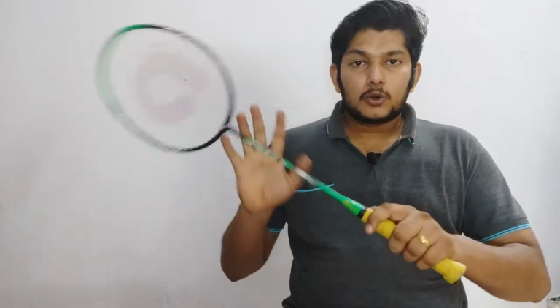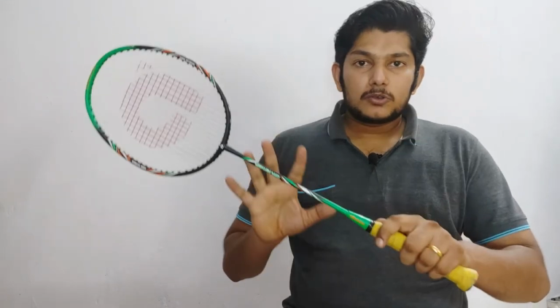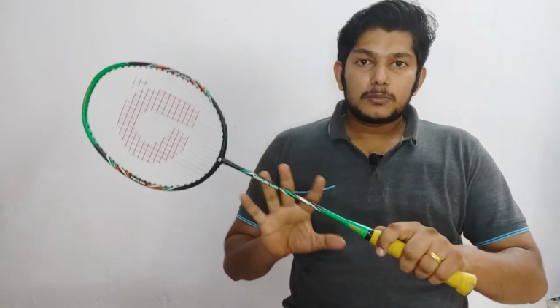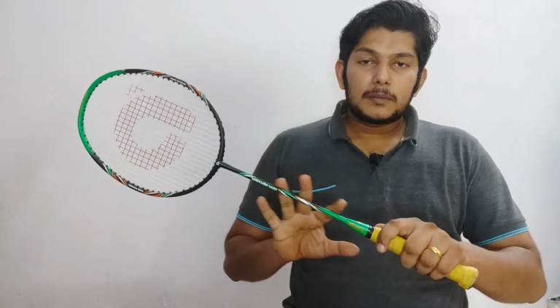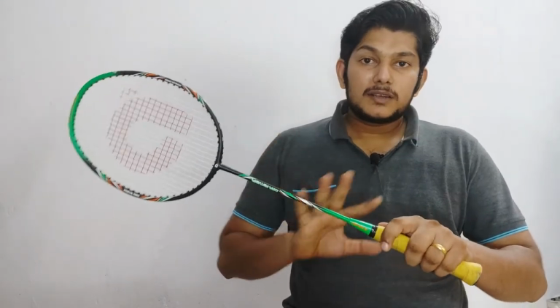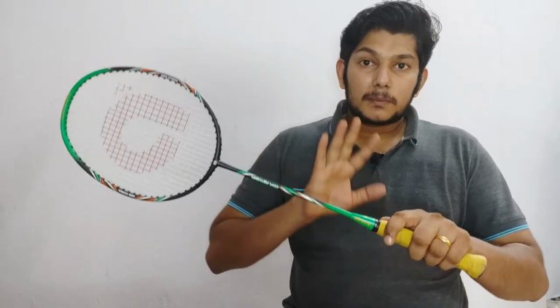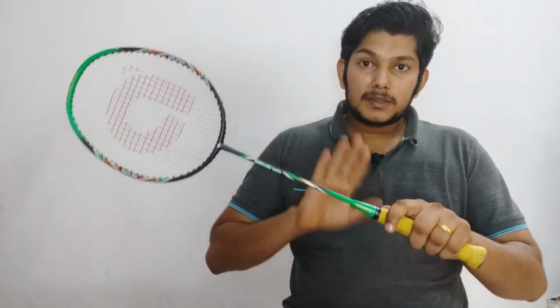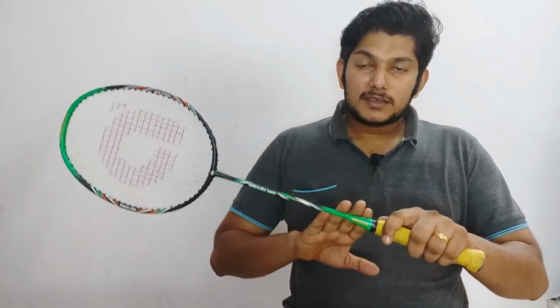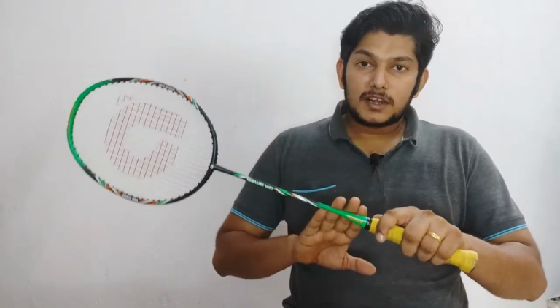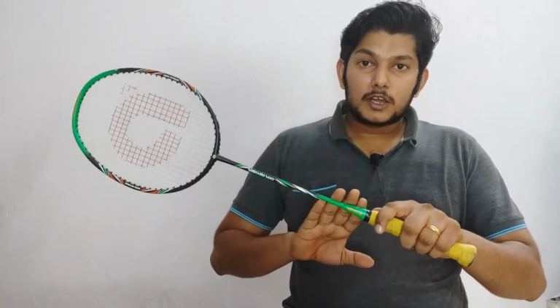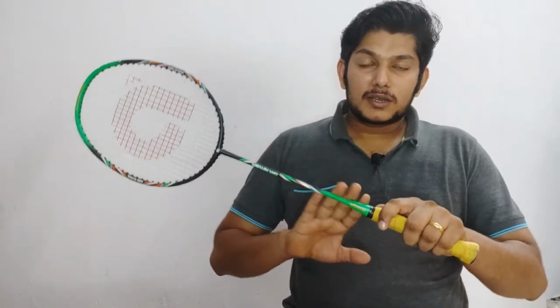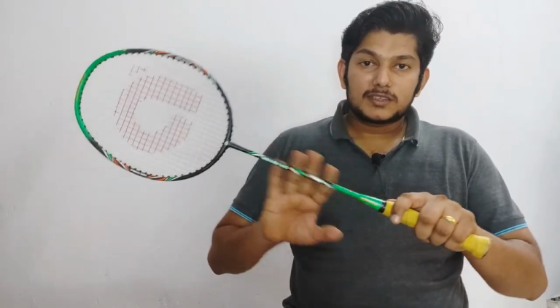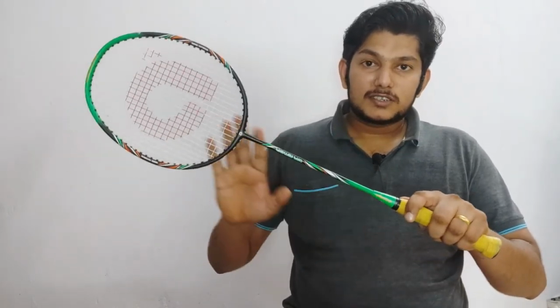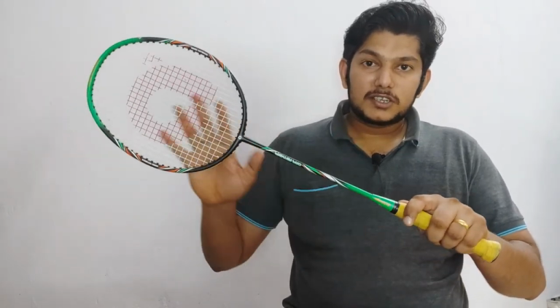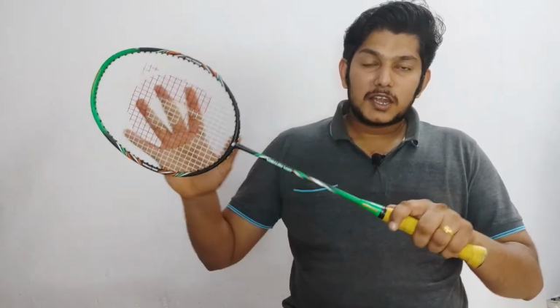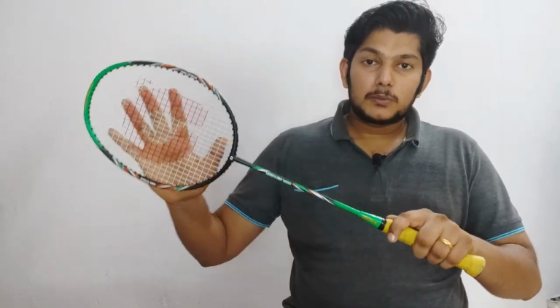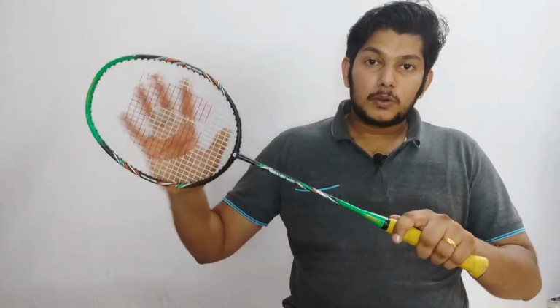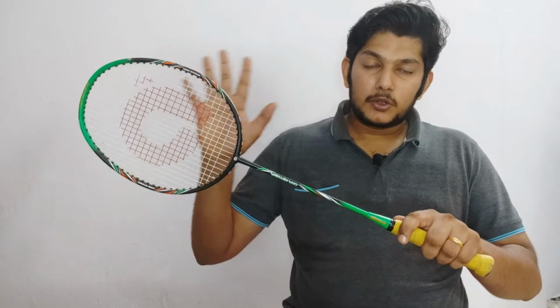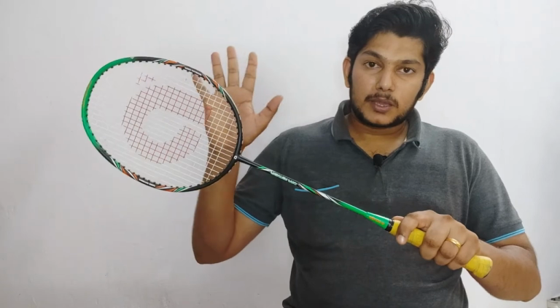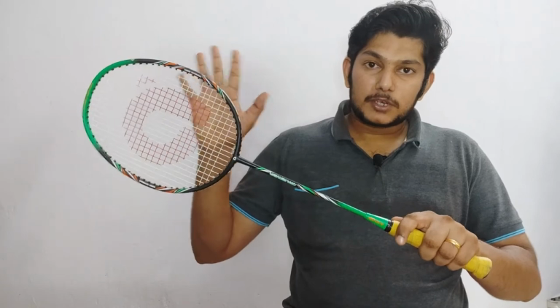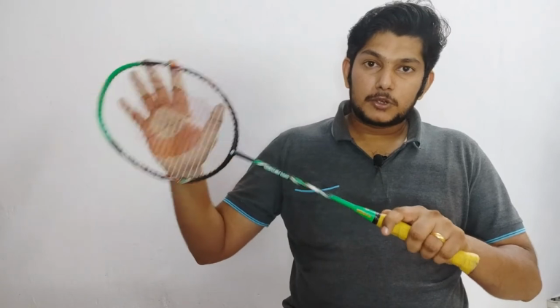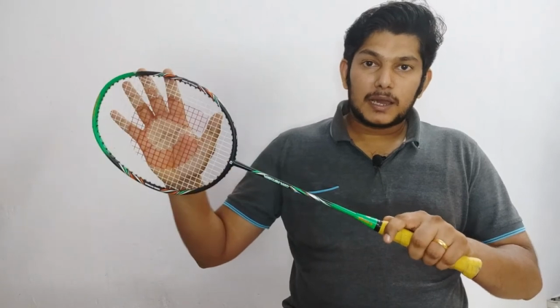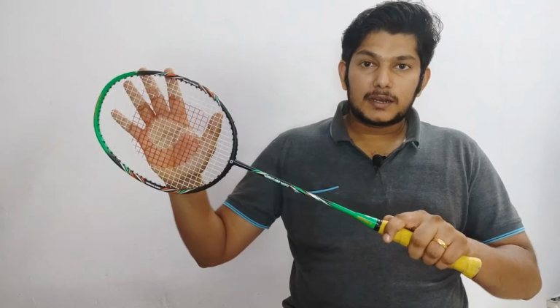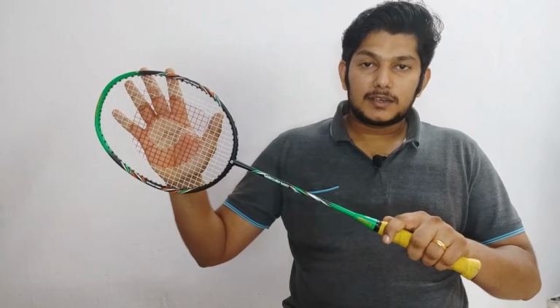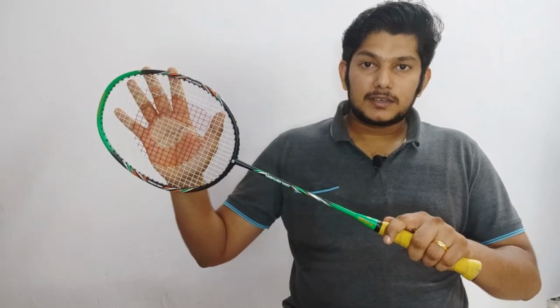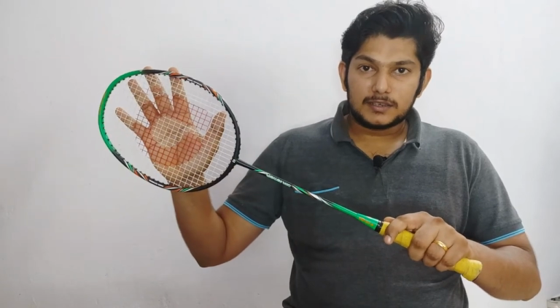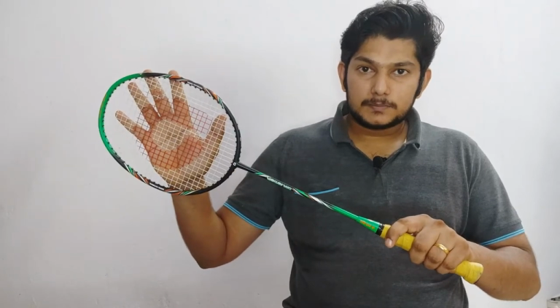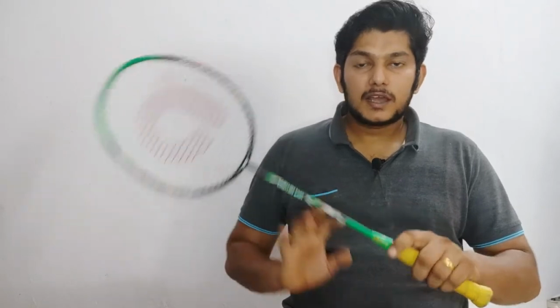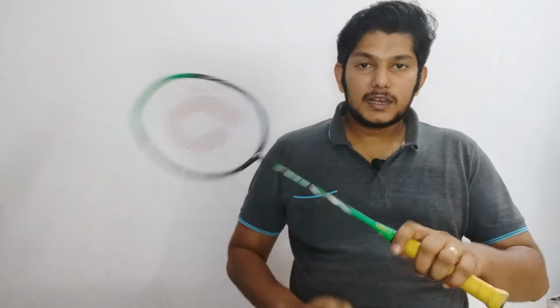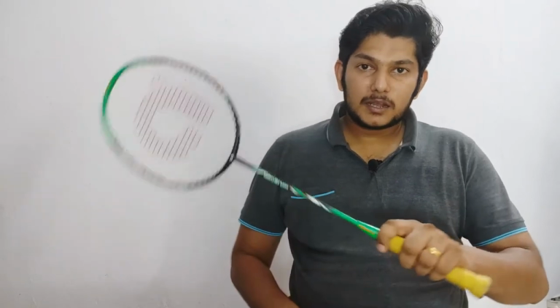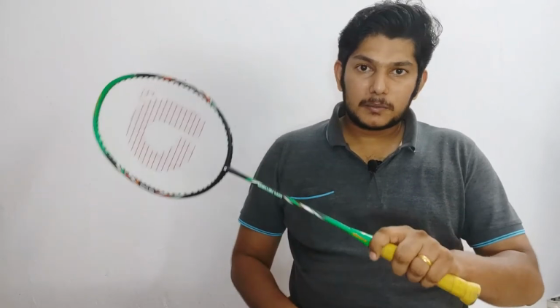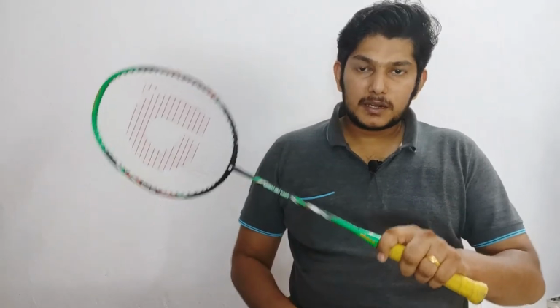If you are looking for a low-cost badminton racket, this is highly recommended. It is a great option if you are on a budget.